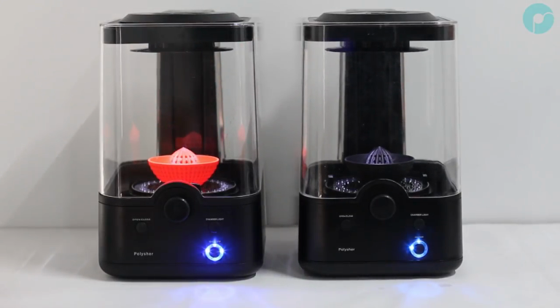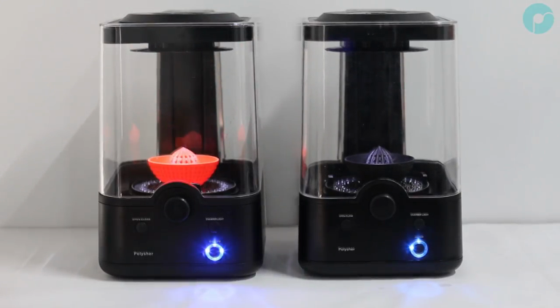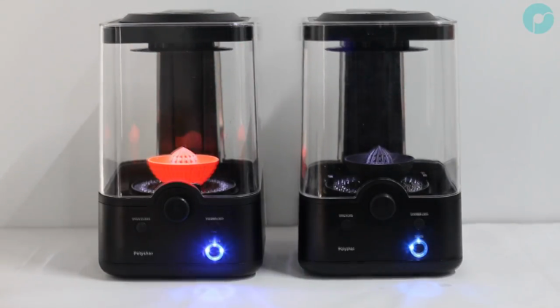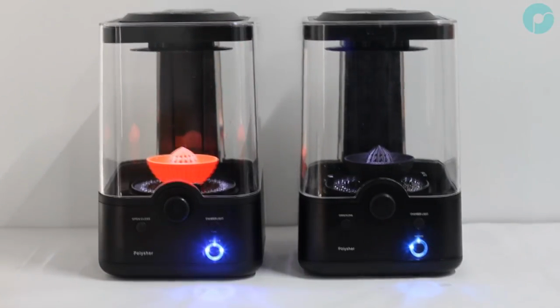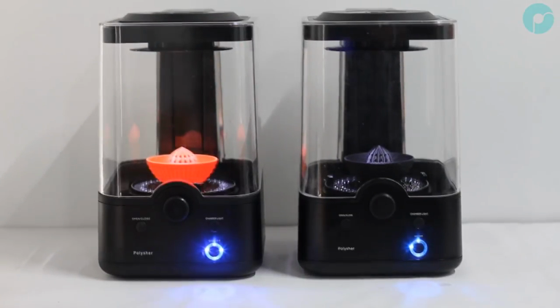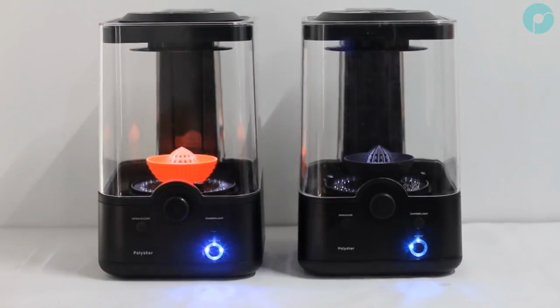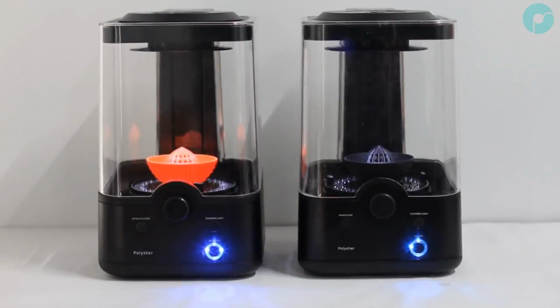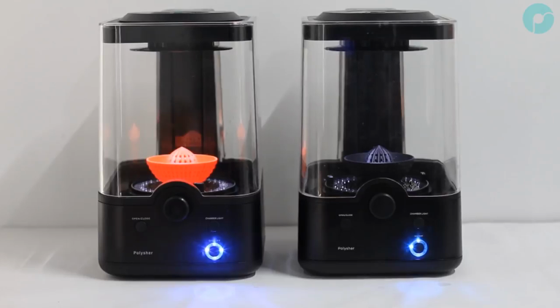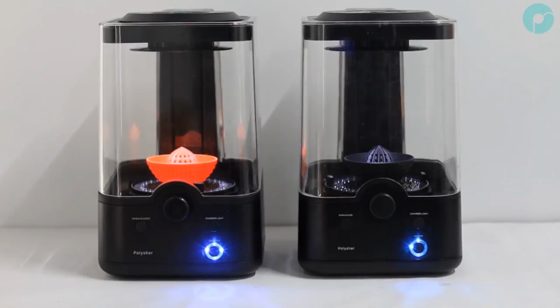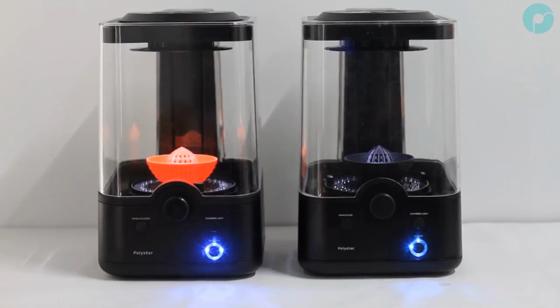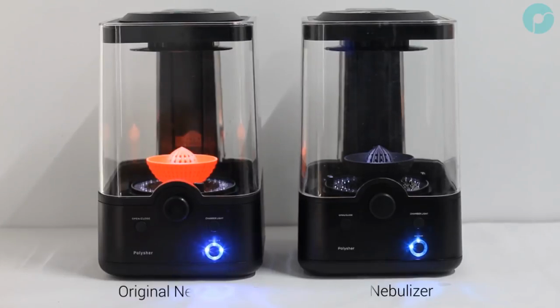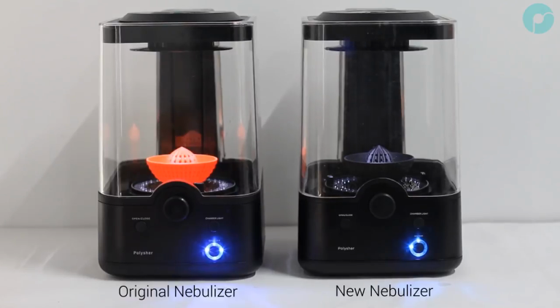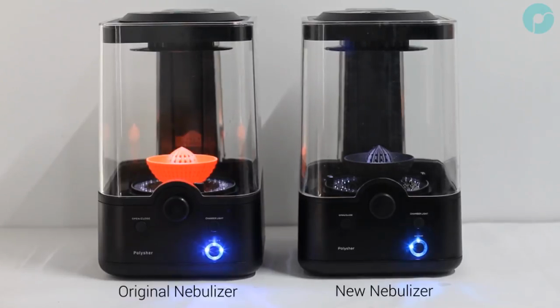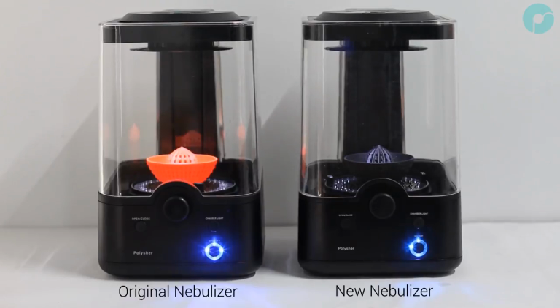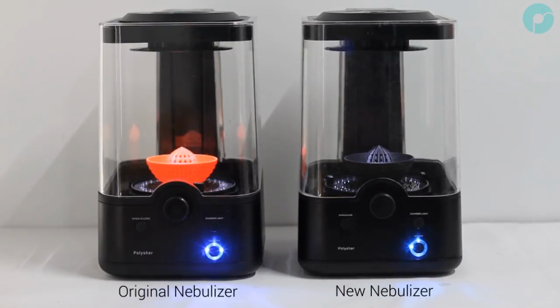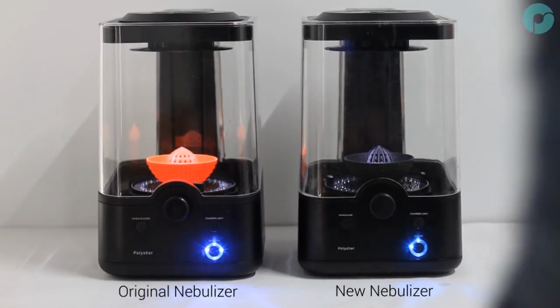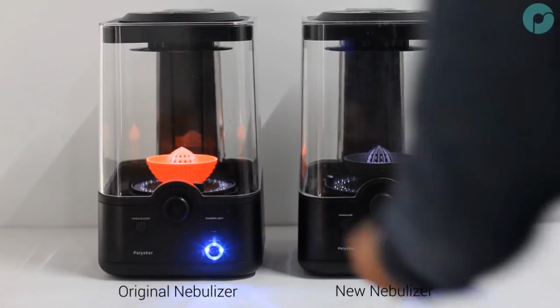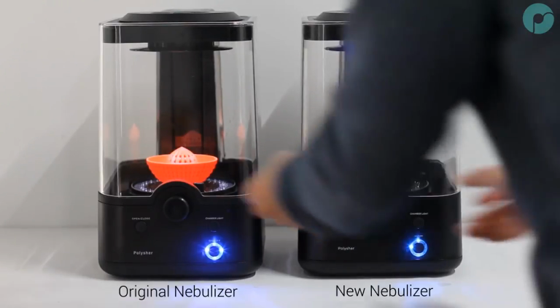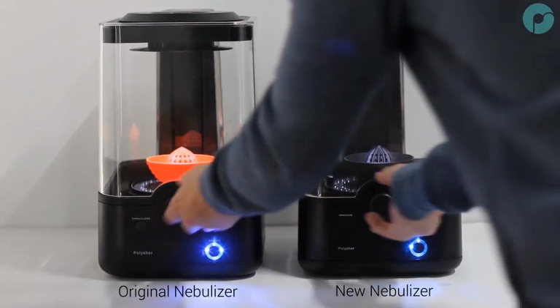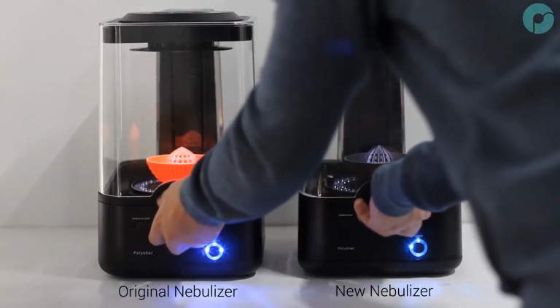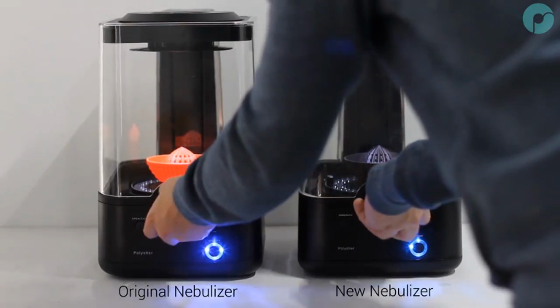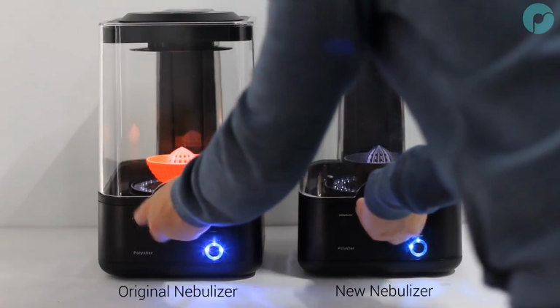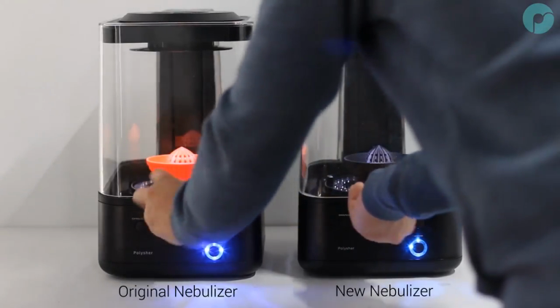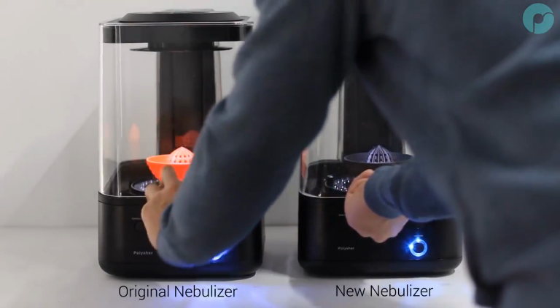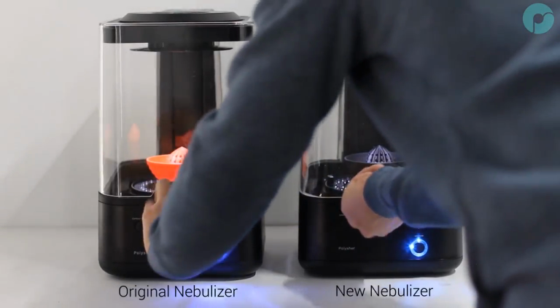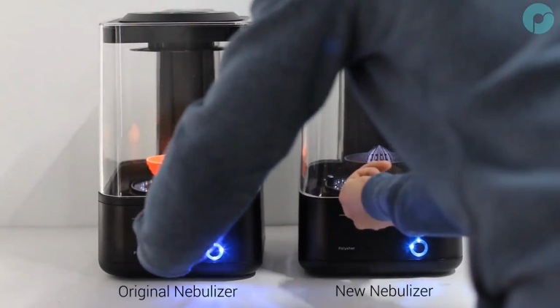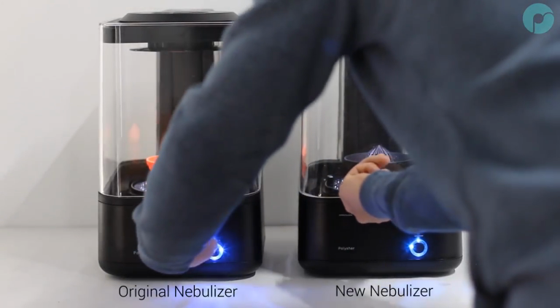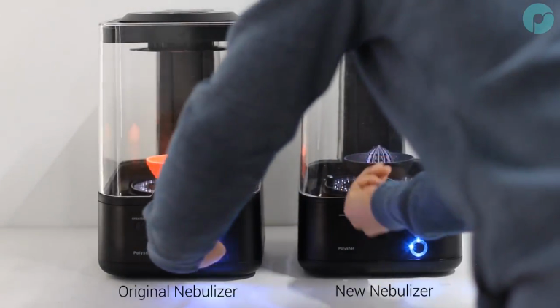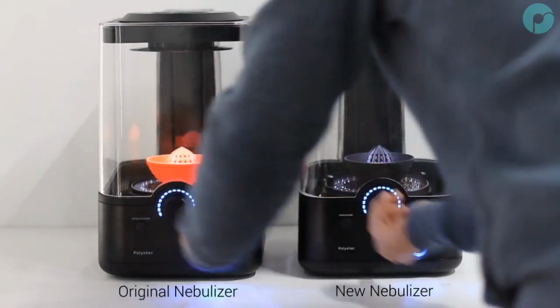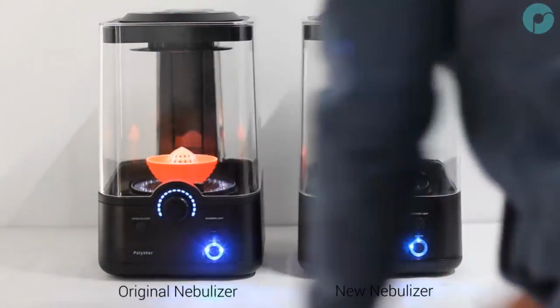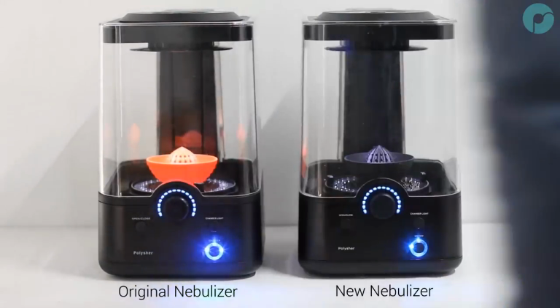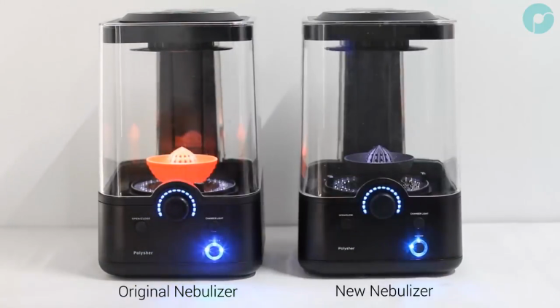Here we are polishing two fruit juice models printed in PolySmooth. The link to the model is in the description.